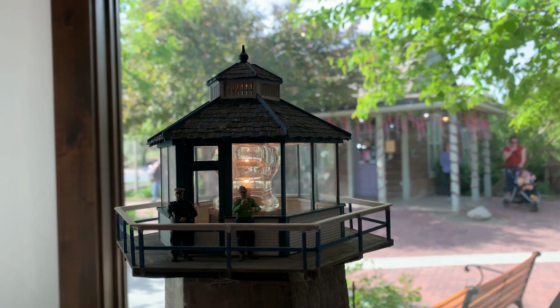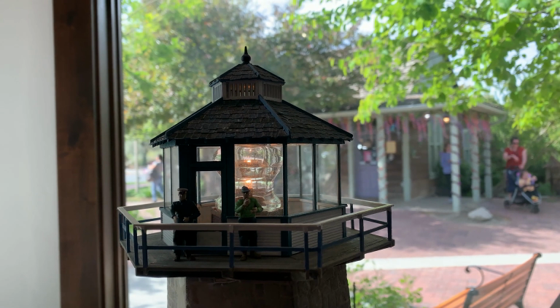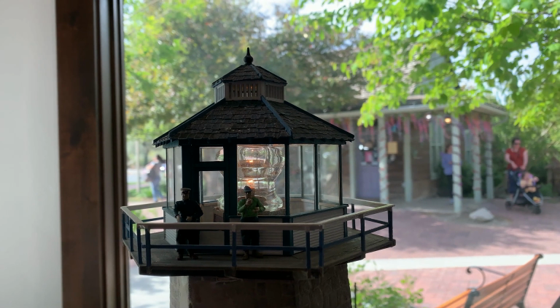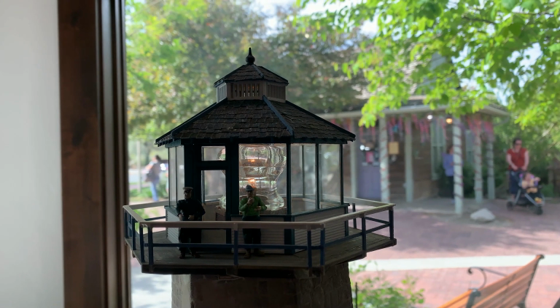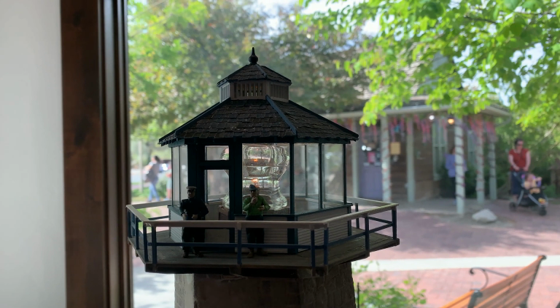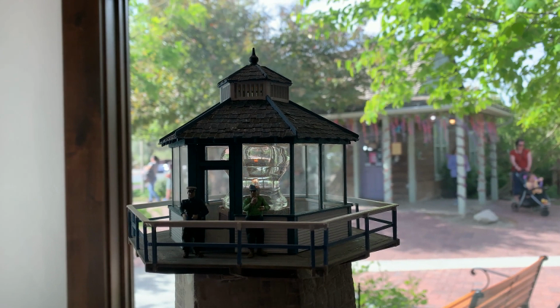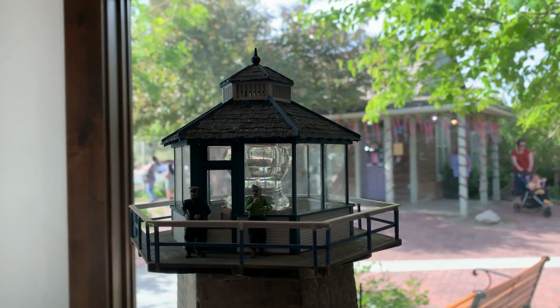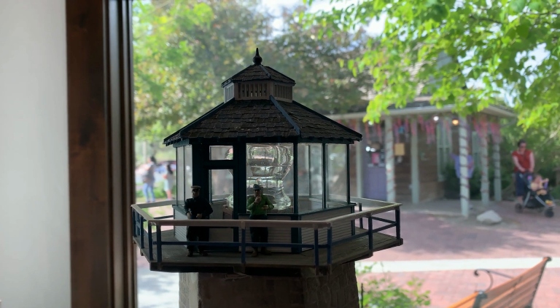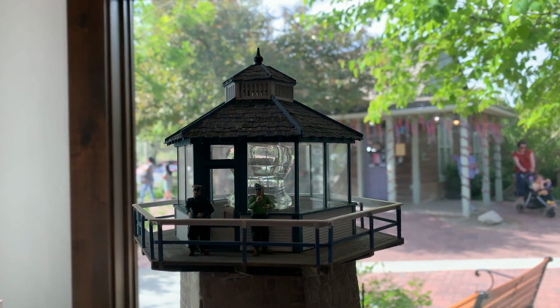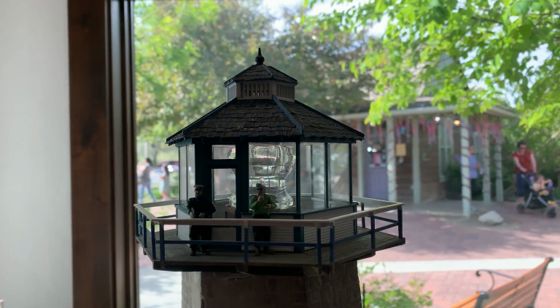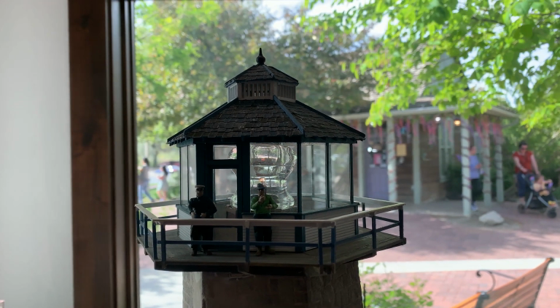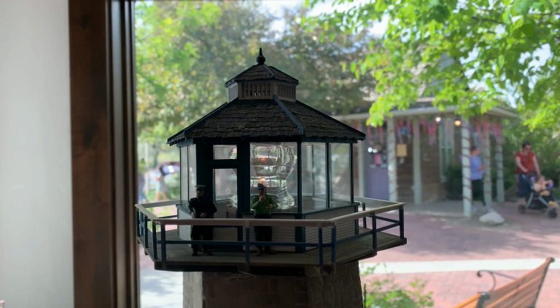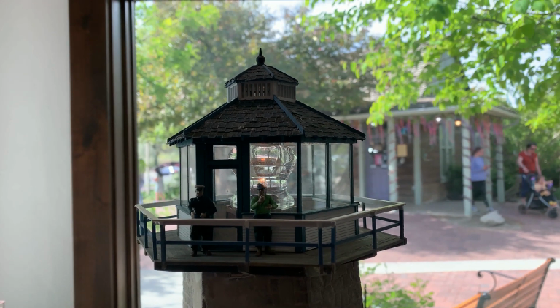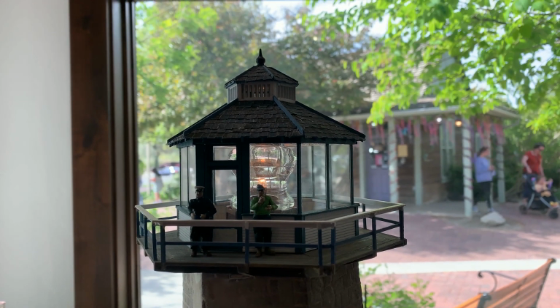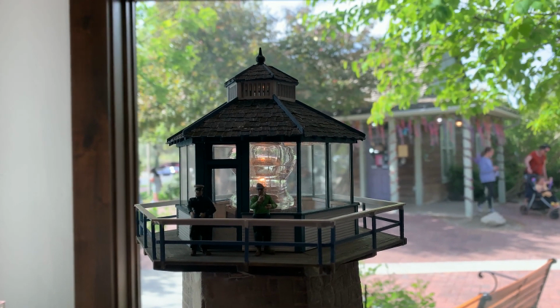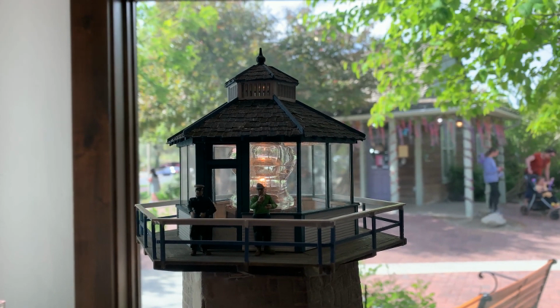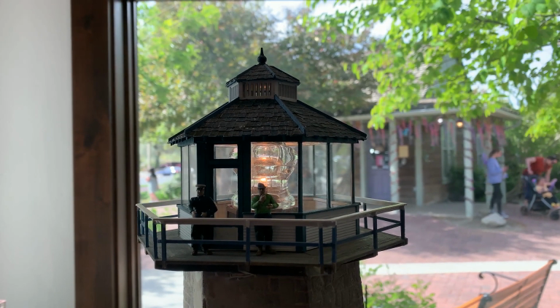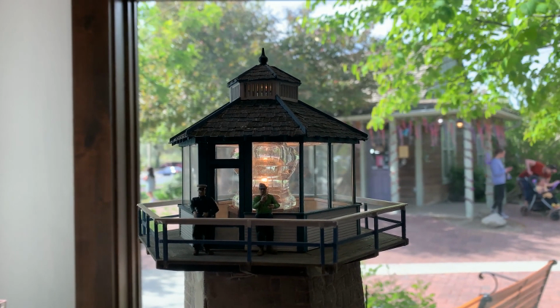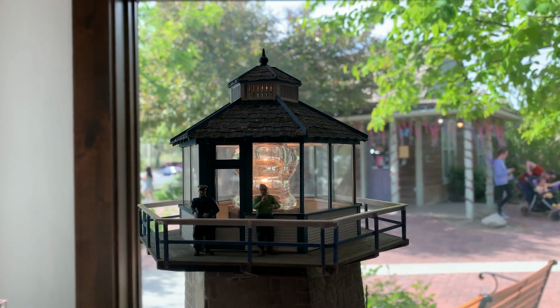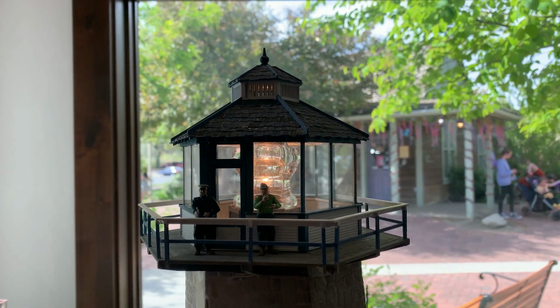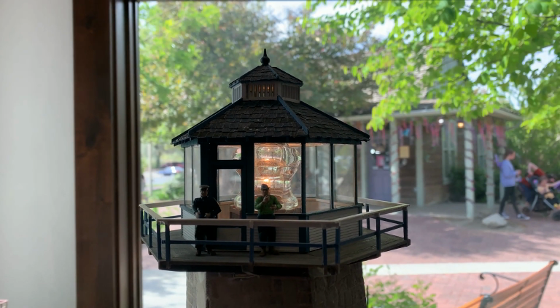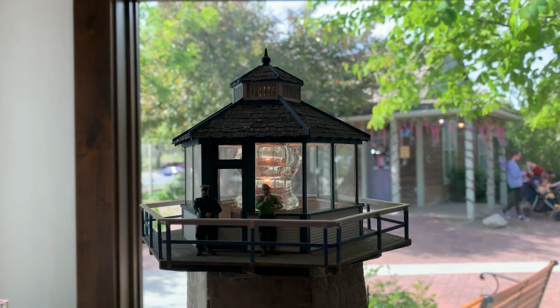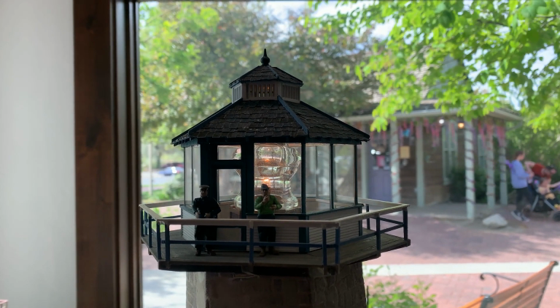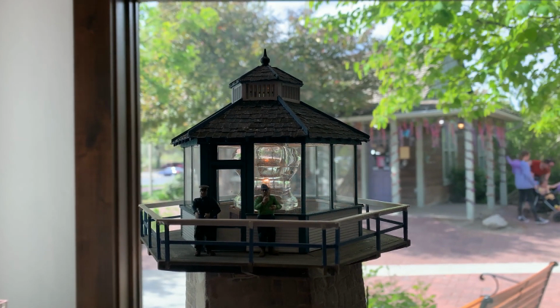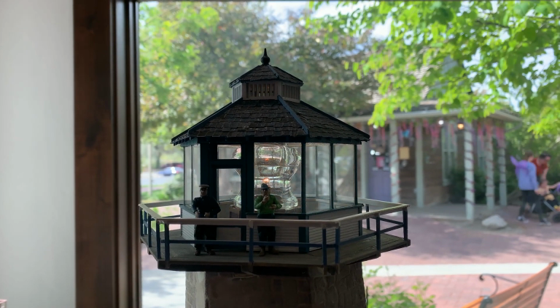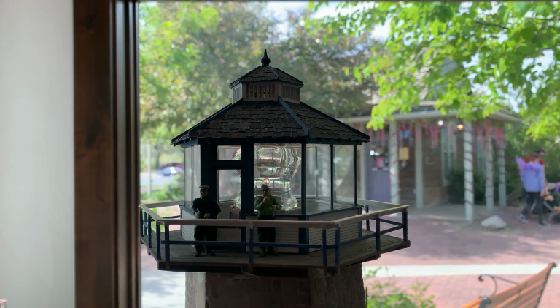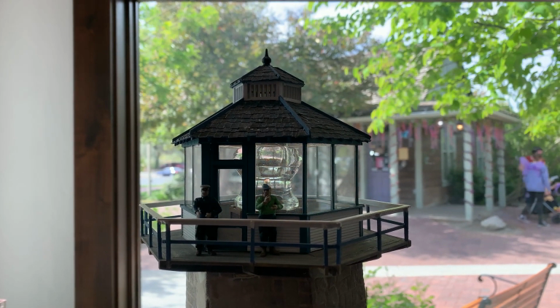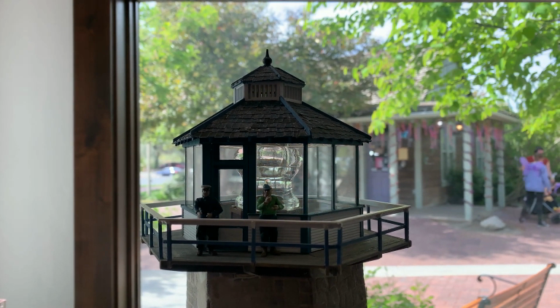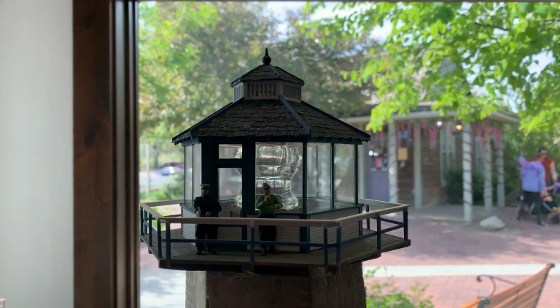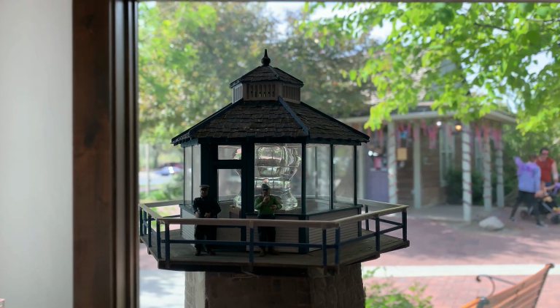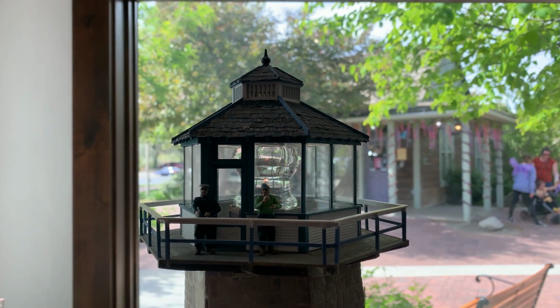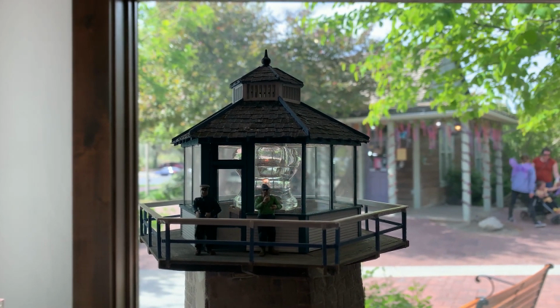And of course, what's the point of having a lighthouse if the light doesn't work? So the light does work.